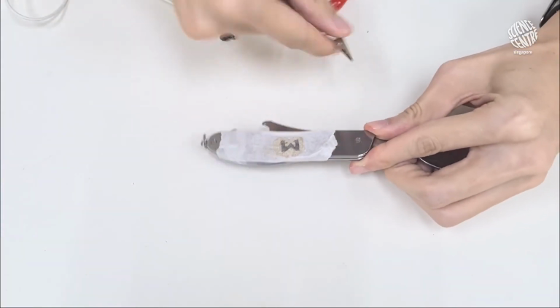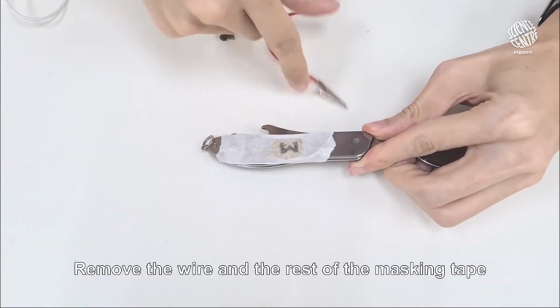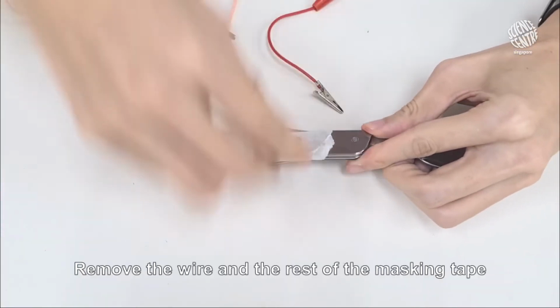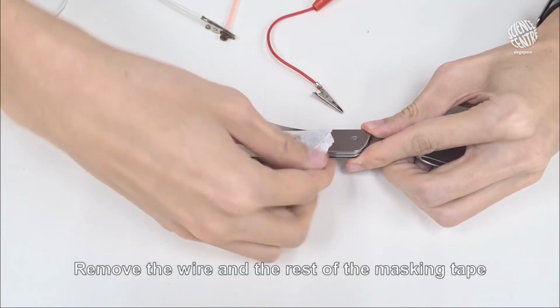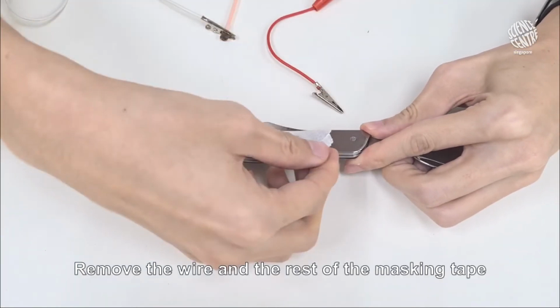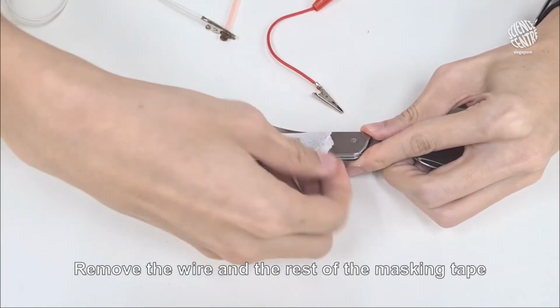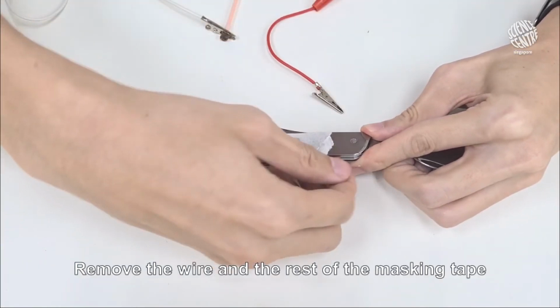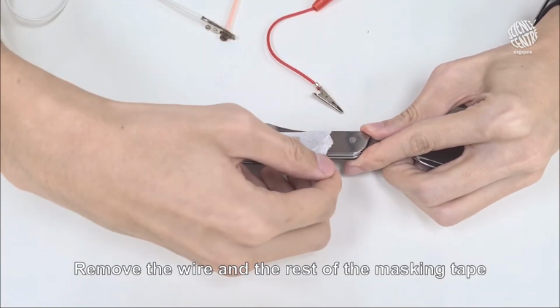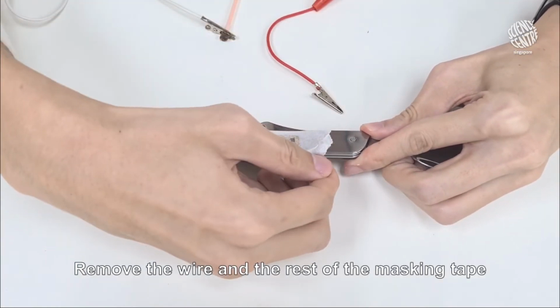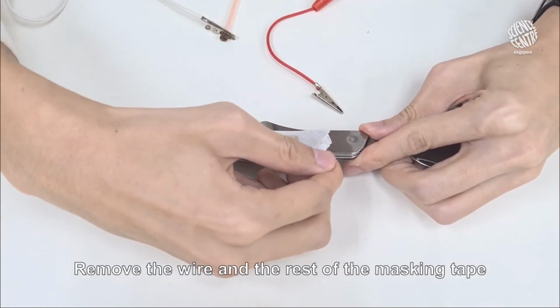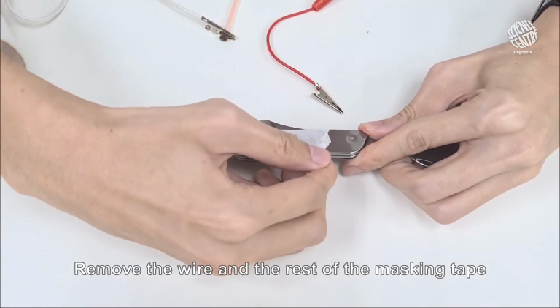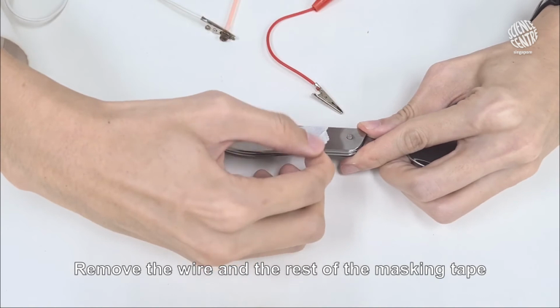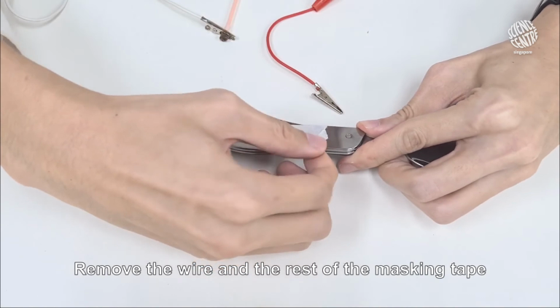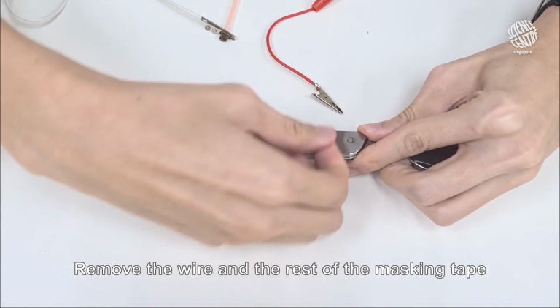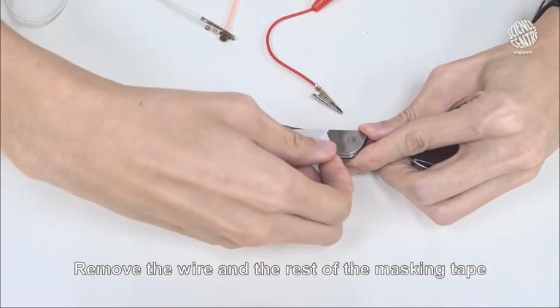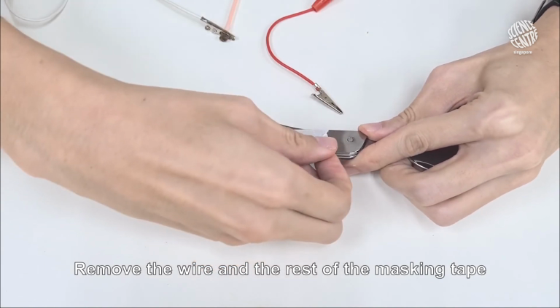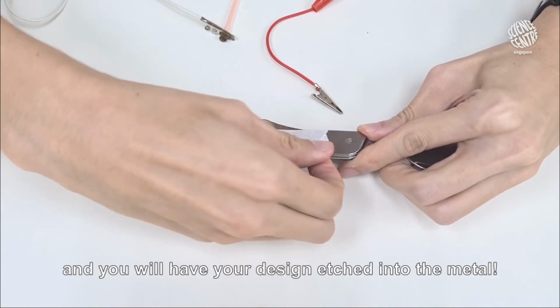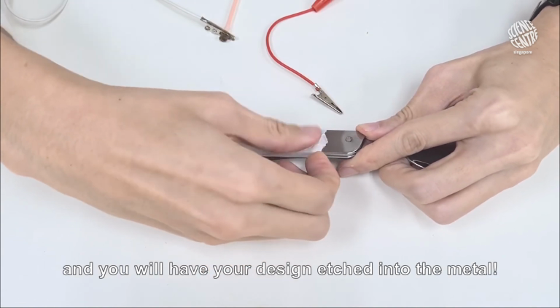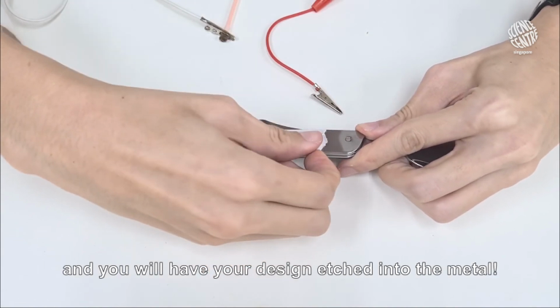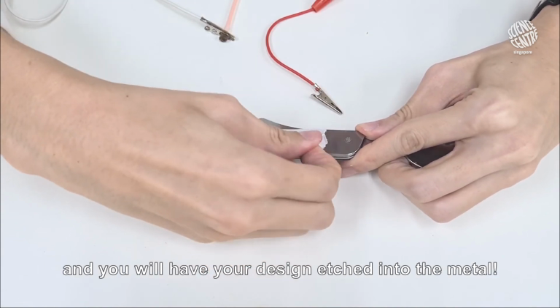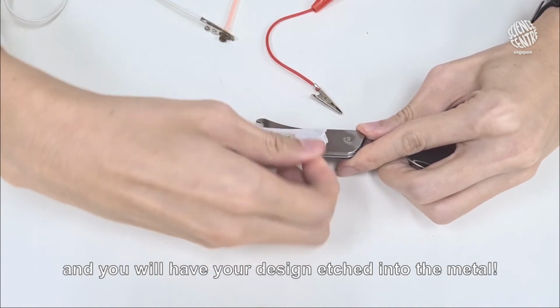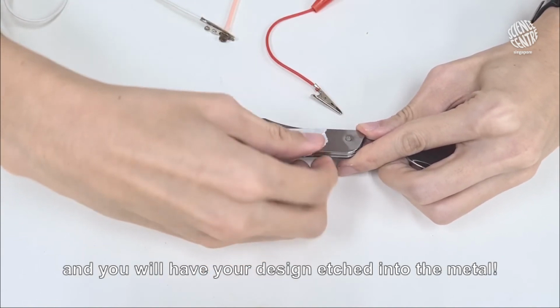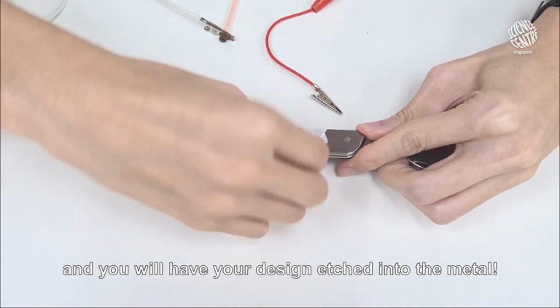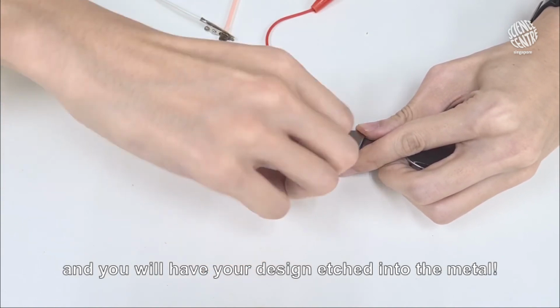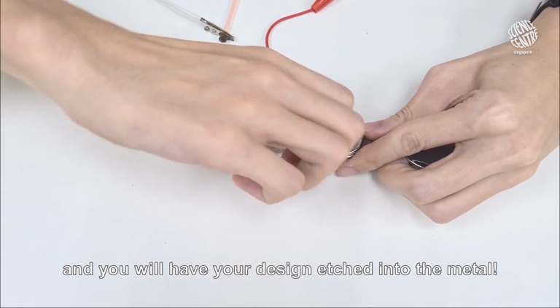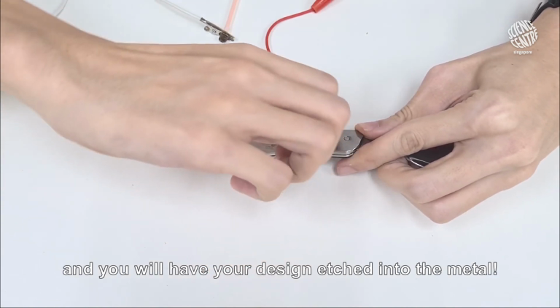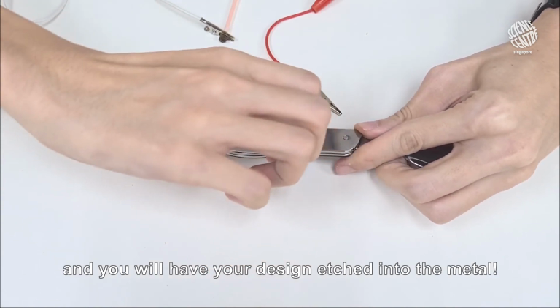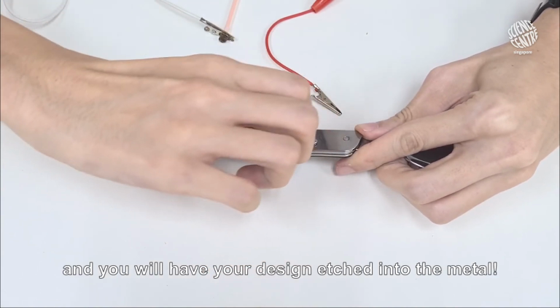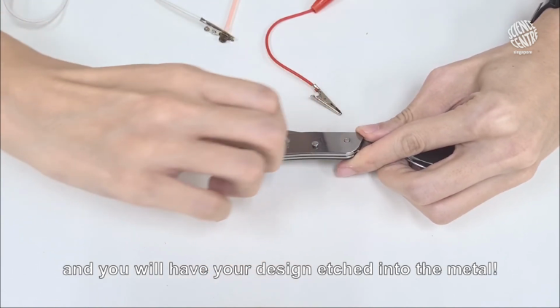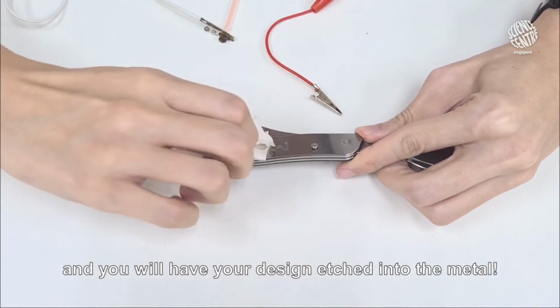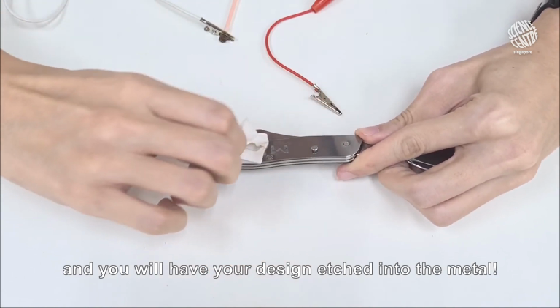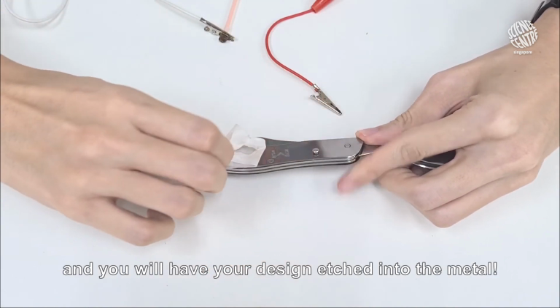Apply it all over the design. Remove the wire and the rest of the masking tape, and you will have your design etched into the metal.